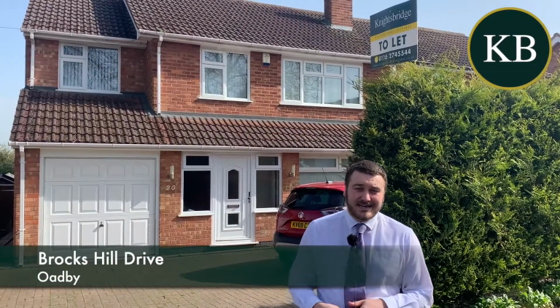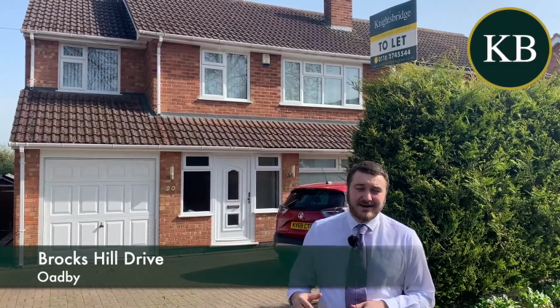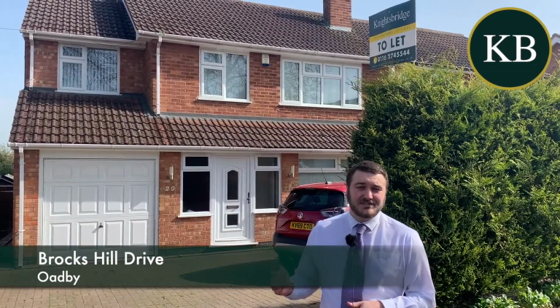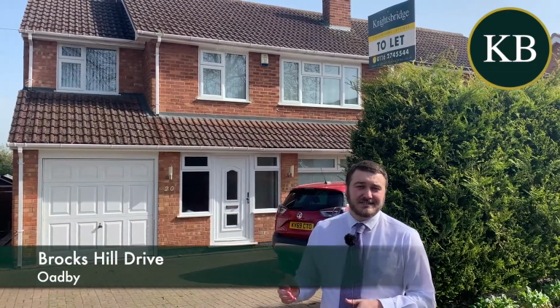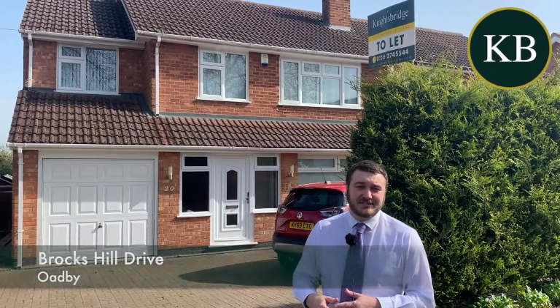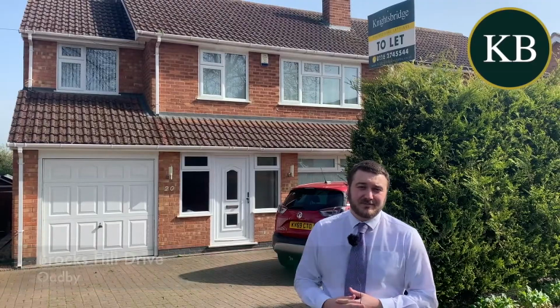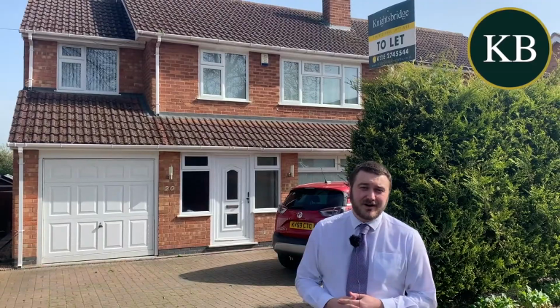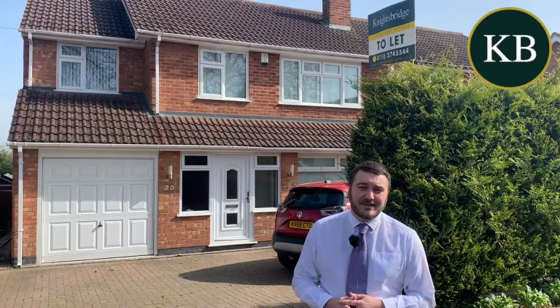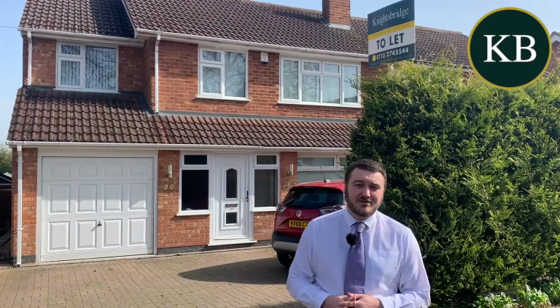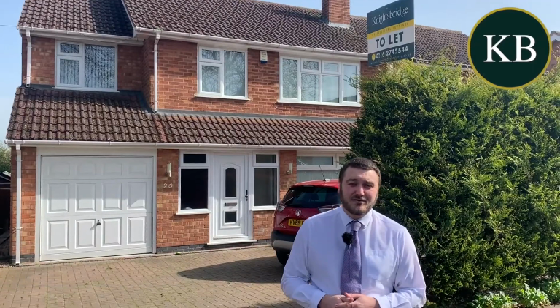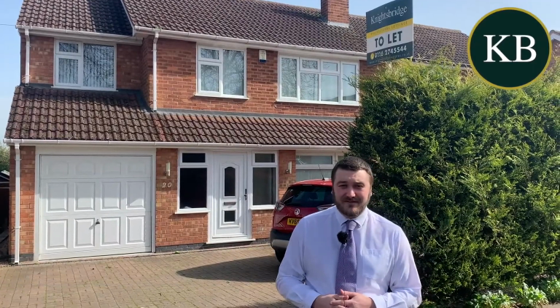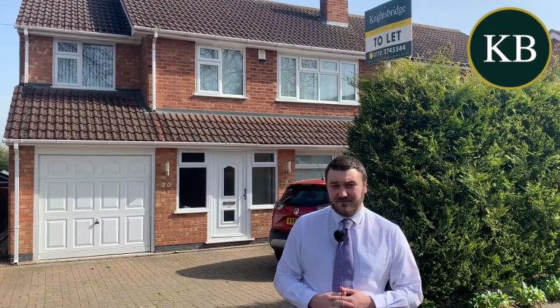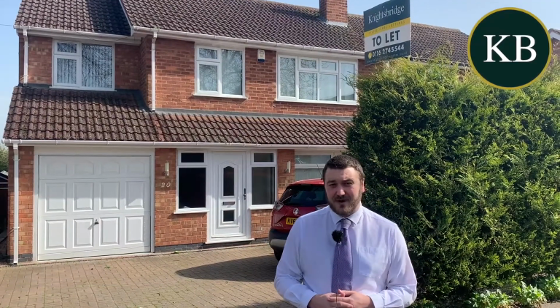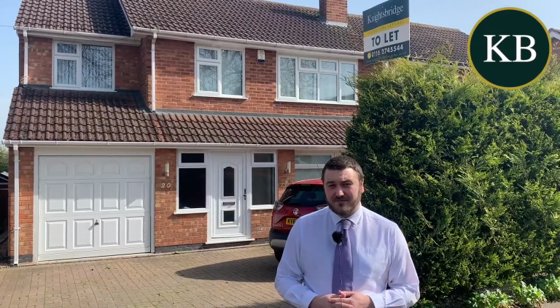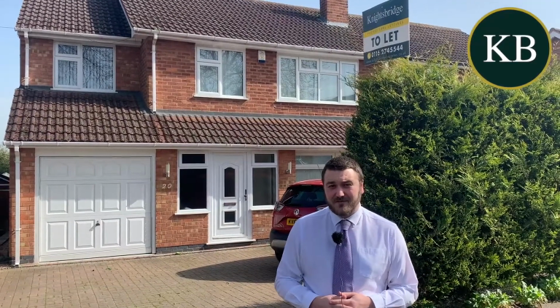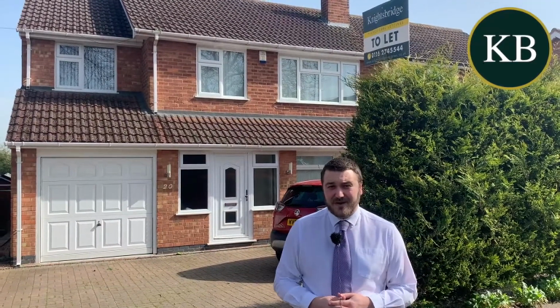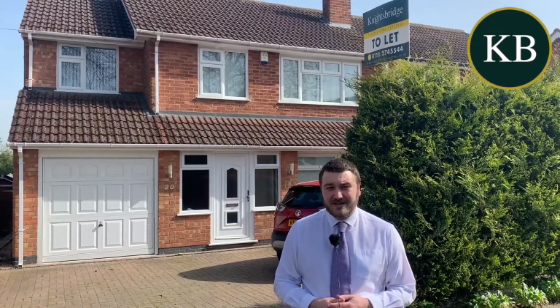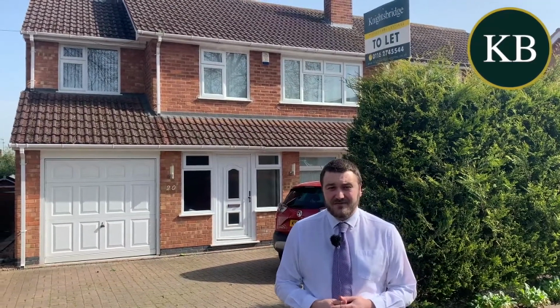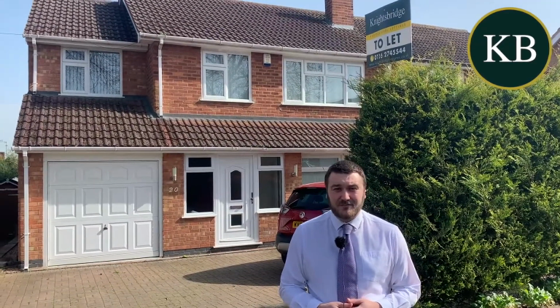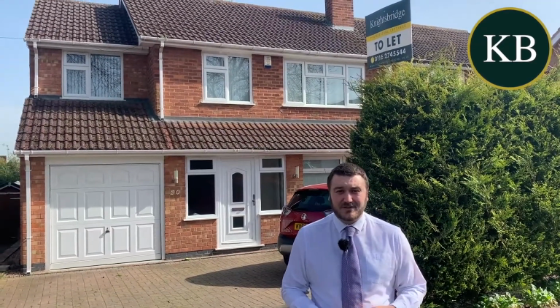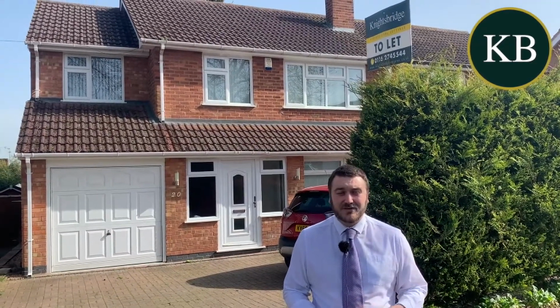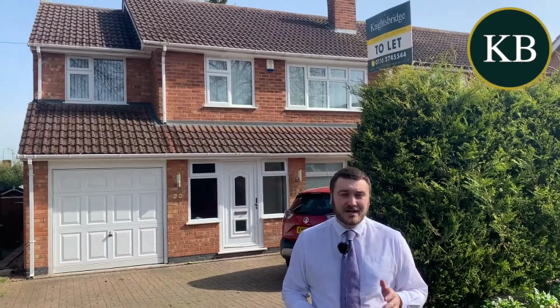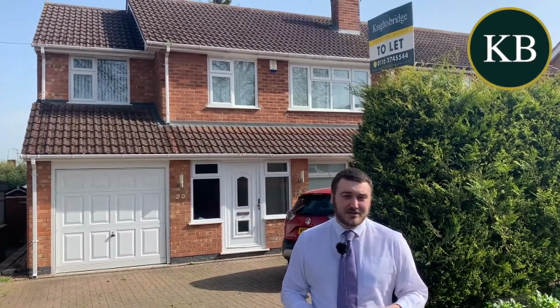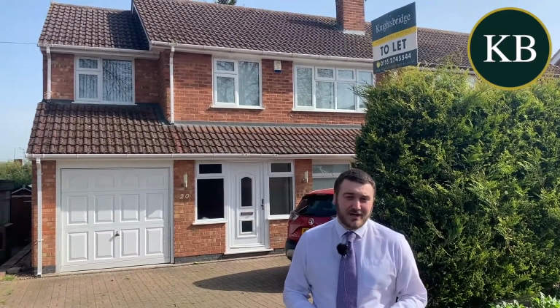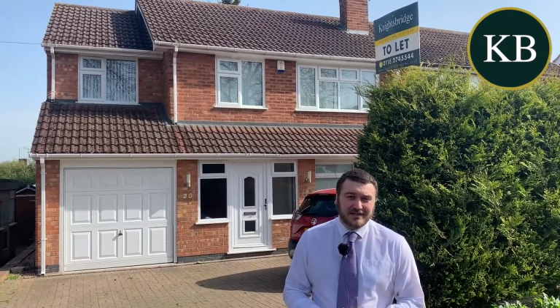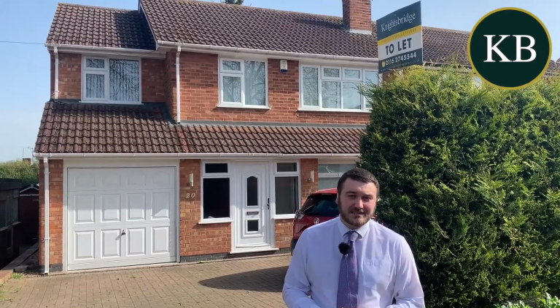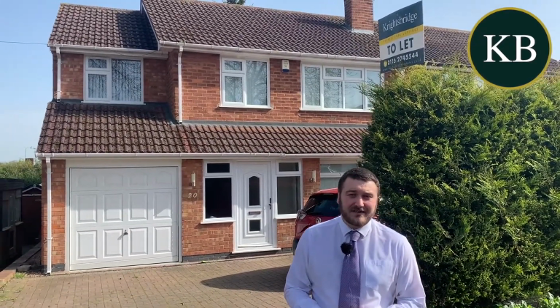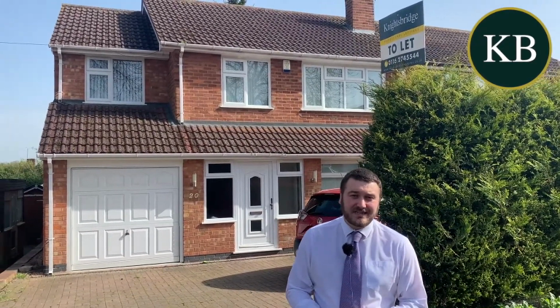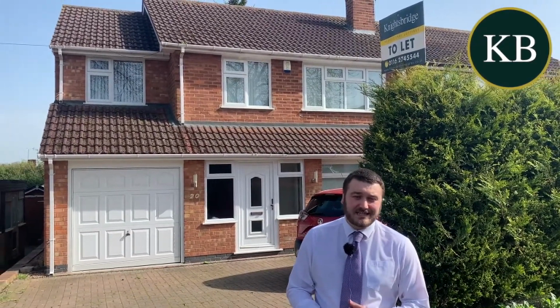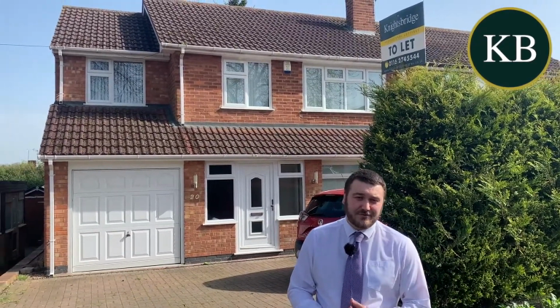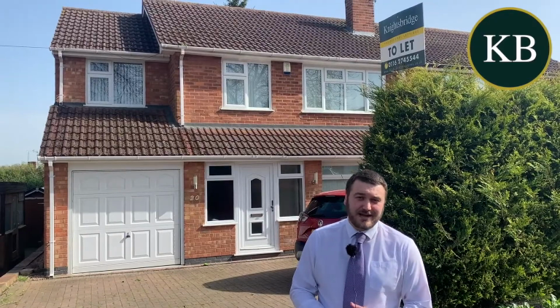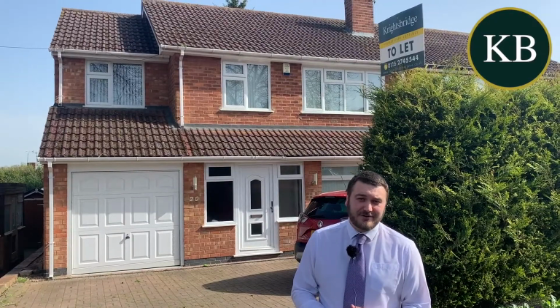As you can see just behind me, you do benefit from off-road parking for up to two cars. You have an integral garage.